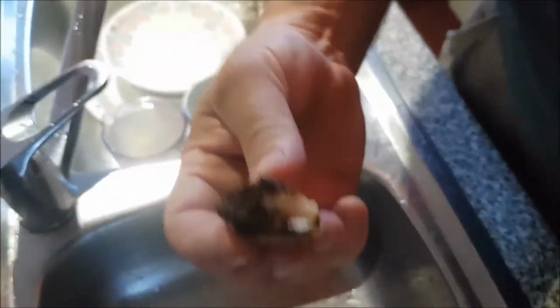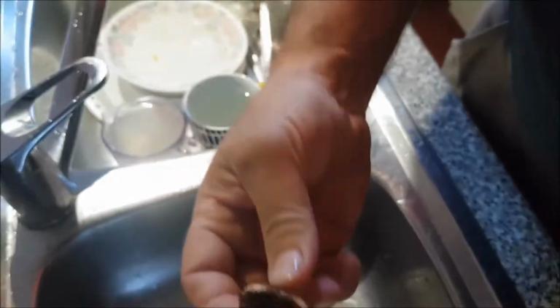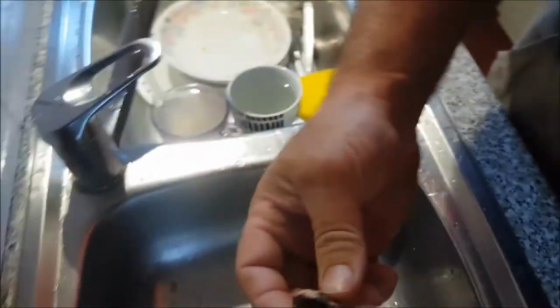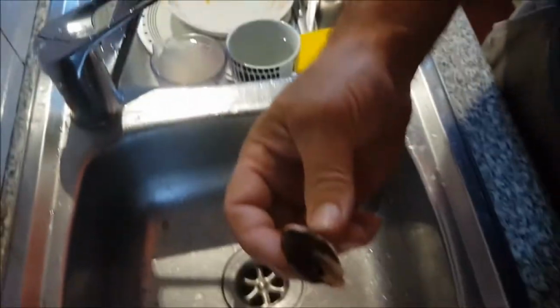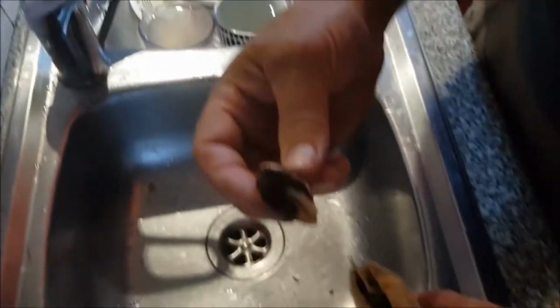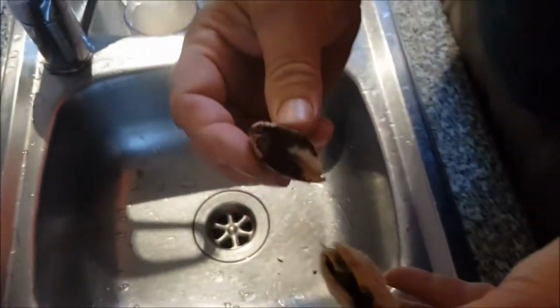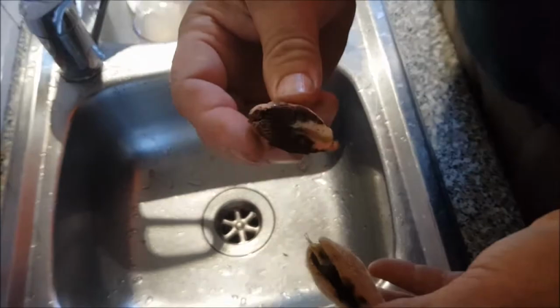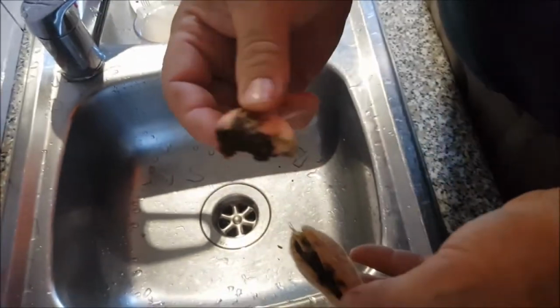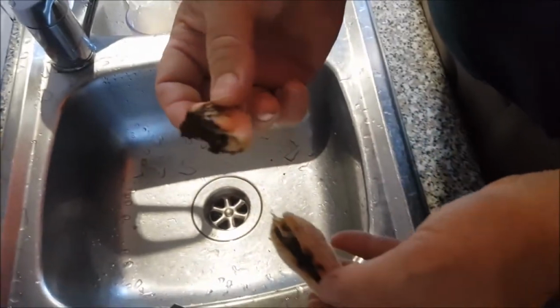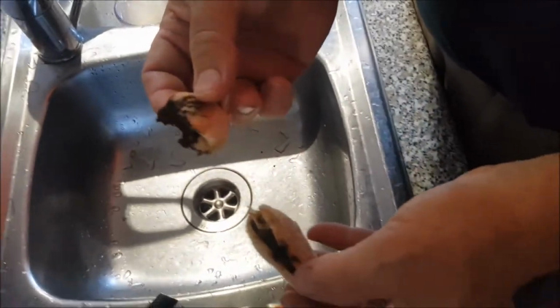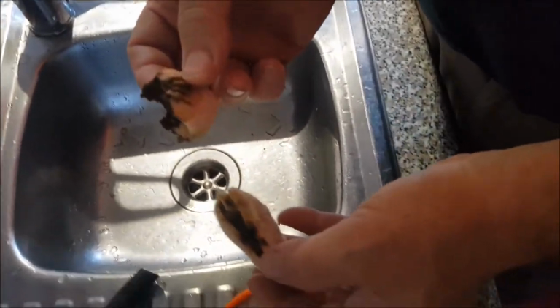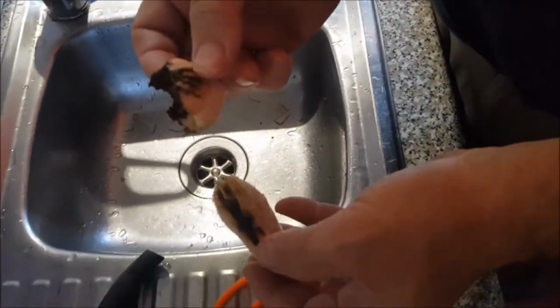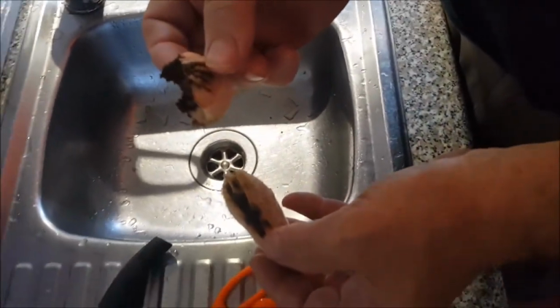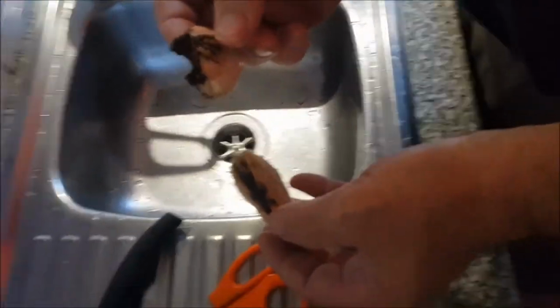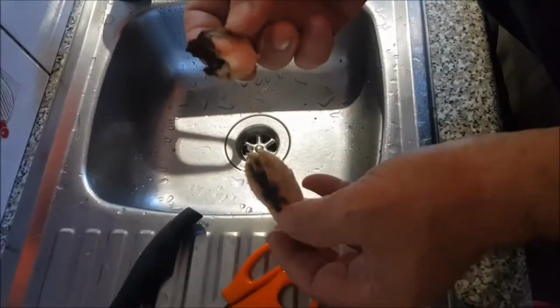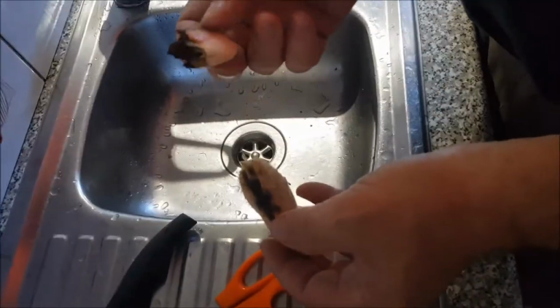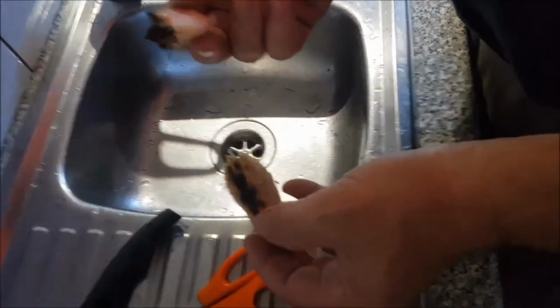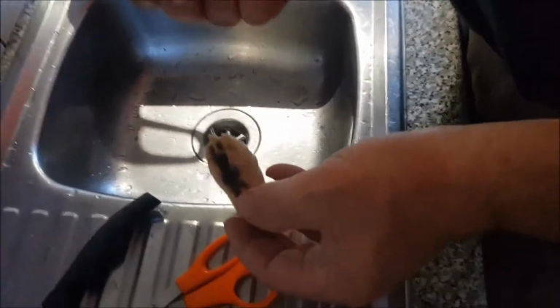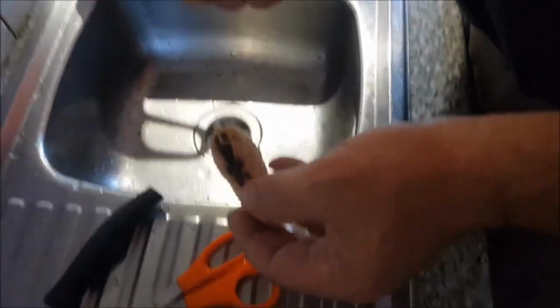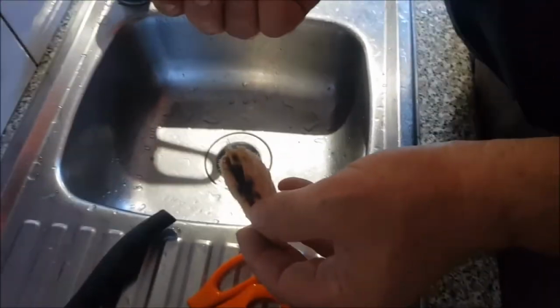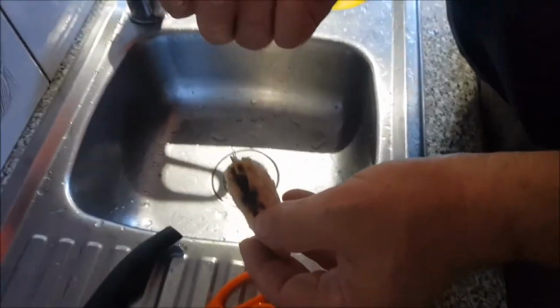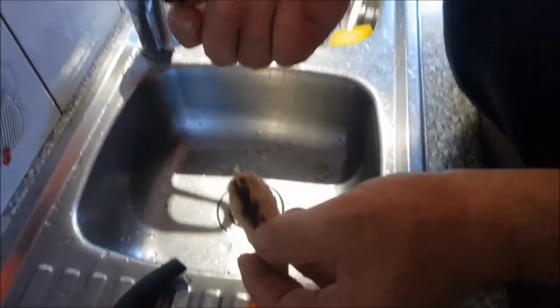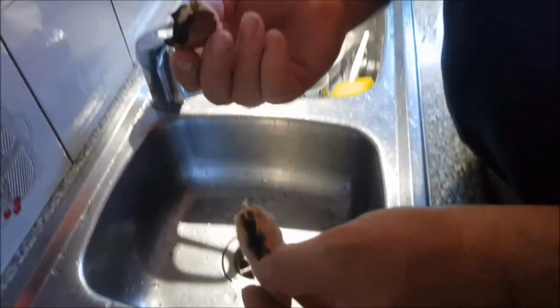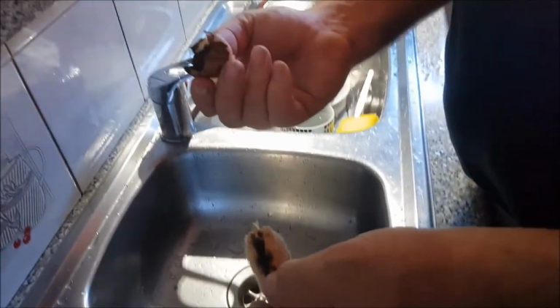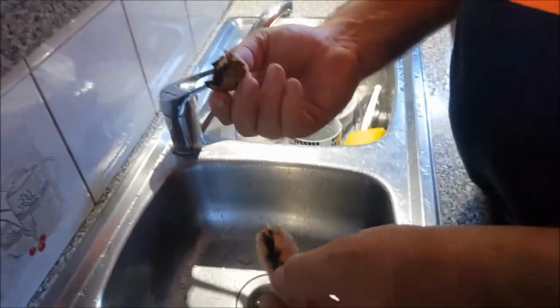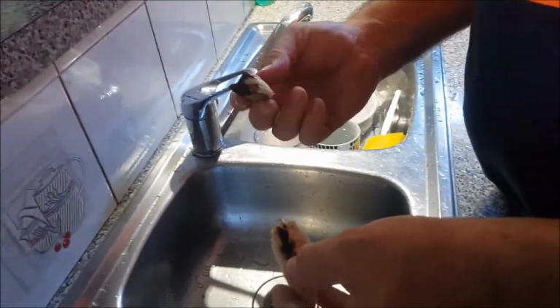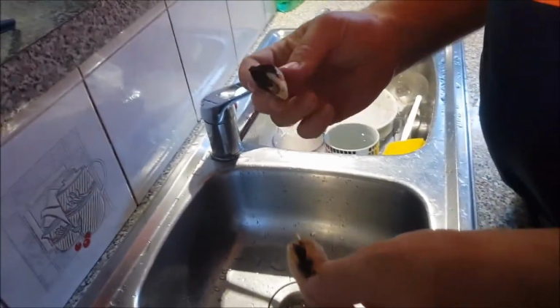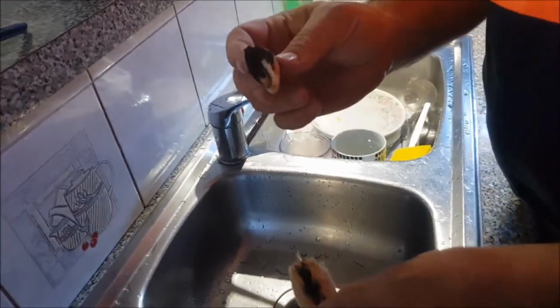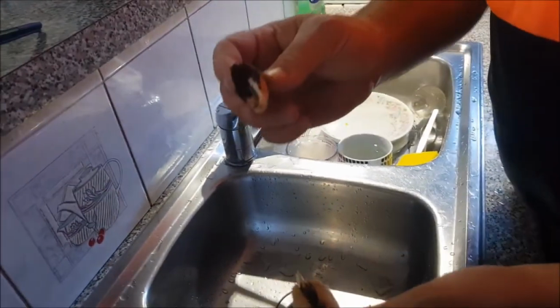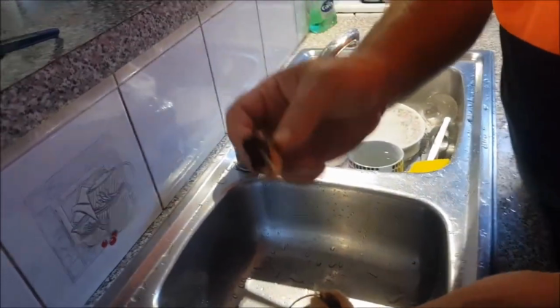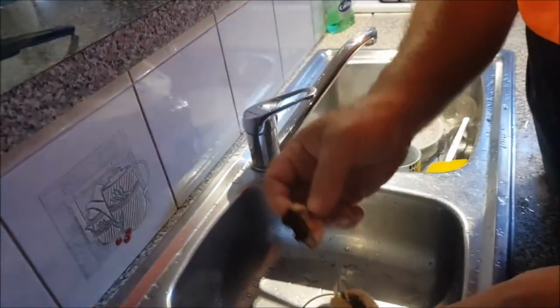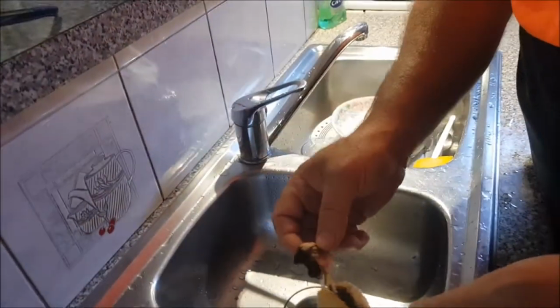That's all that's left of the seed. Did they eat it all? Yeah, they've eaten it all, so I'm guessing it's not going to grow.